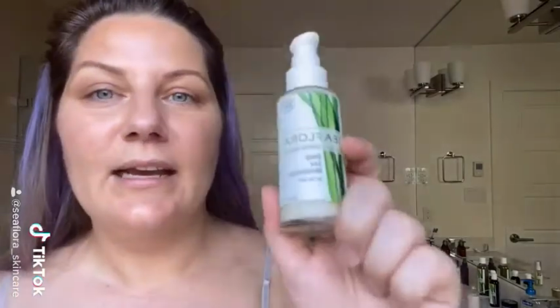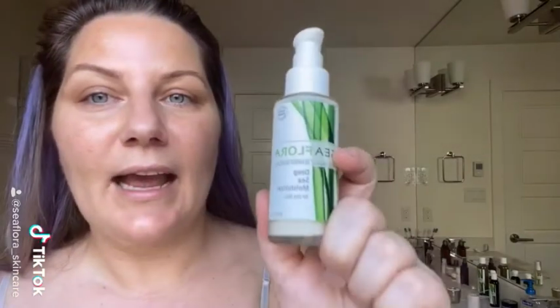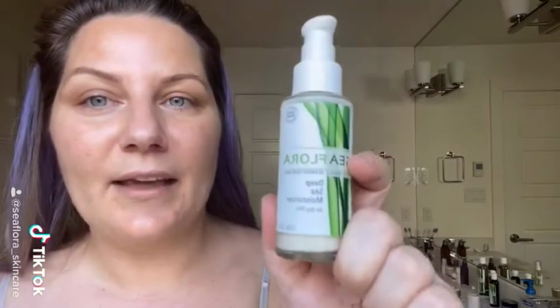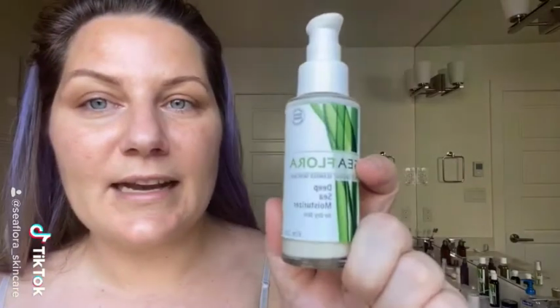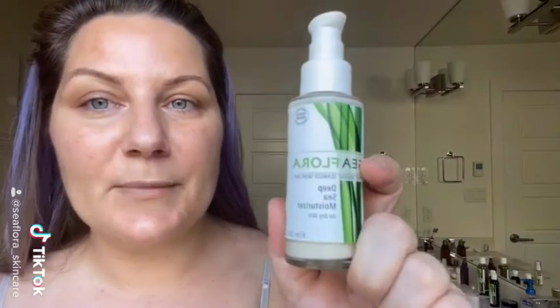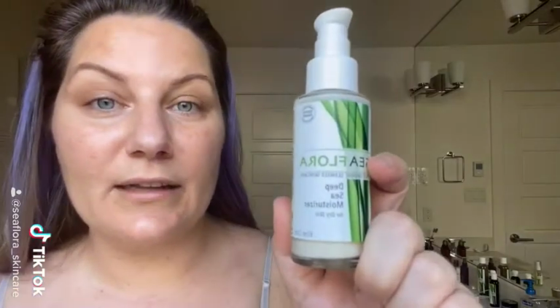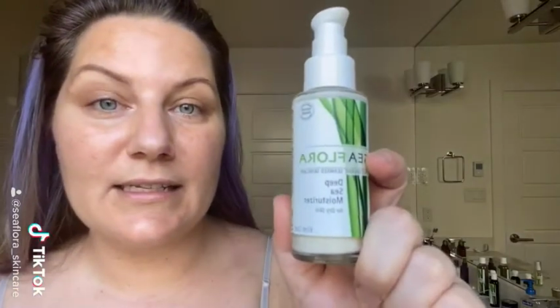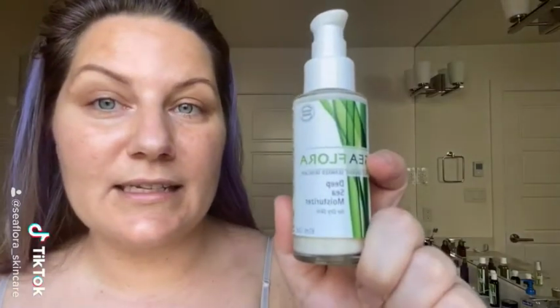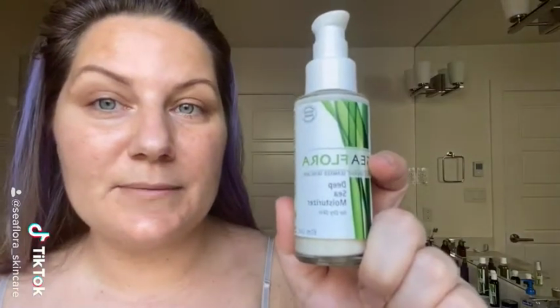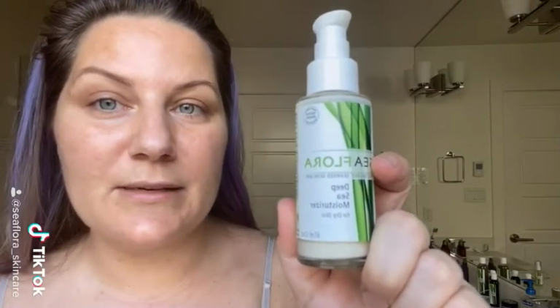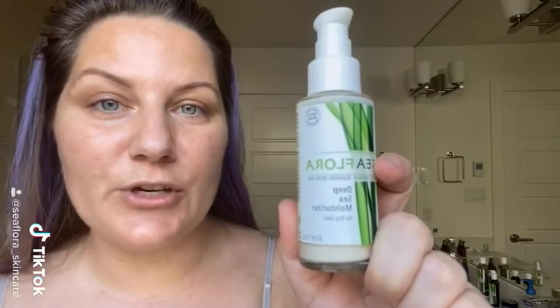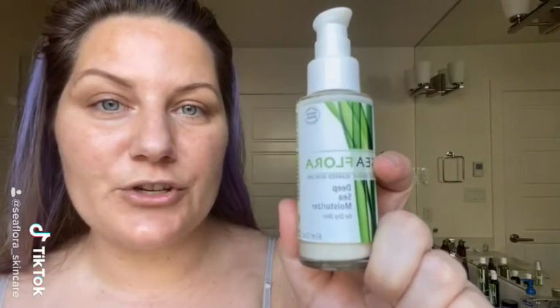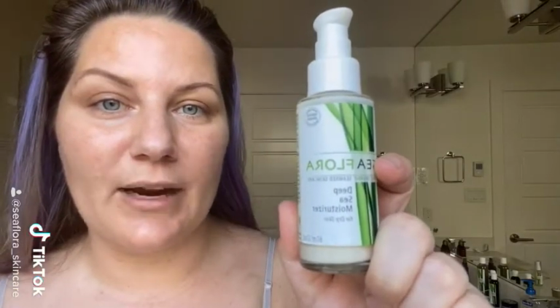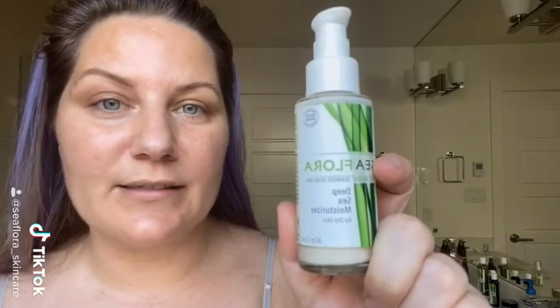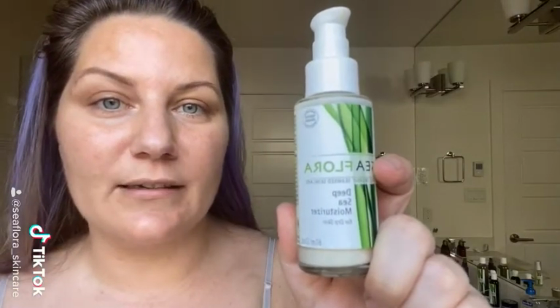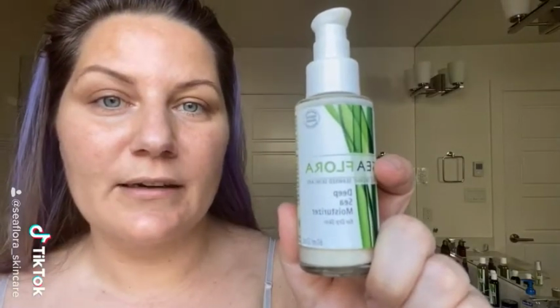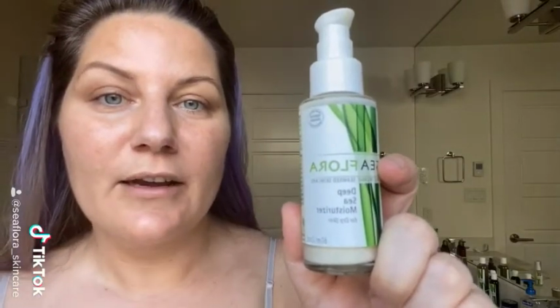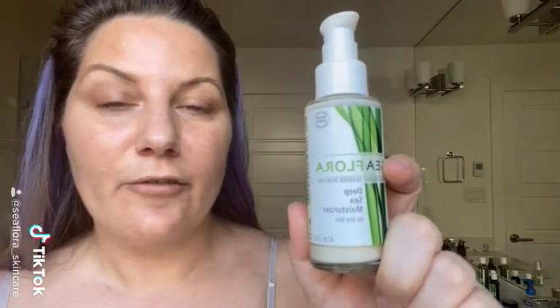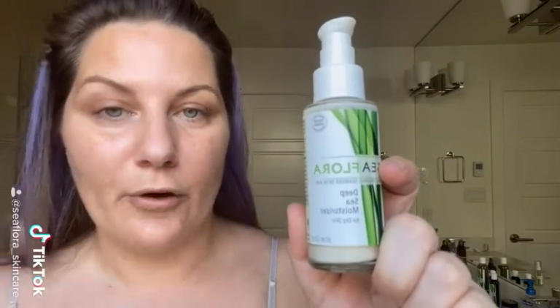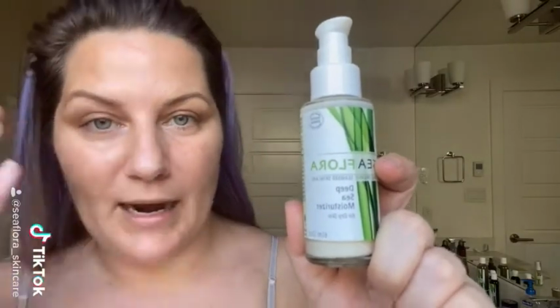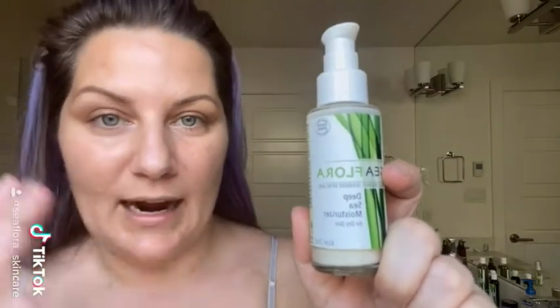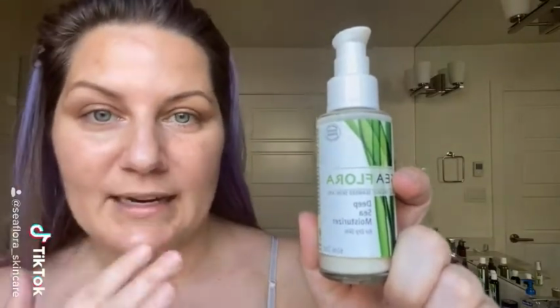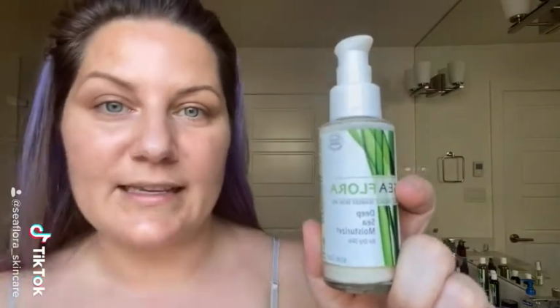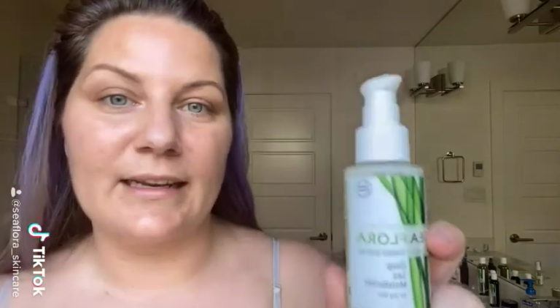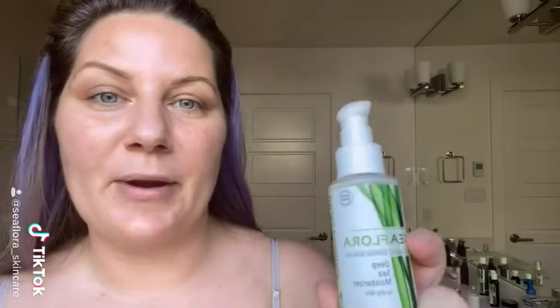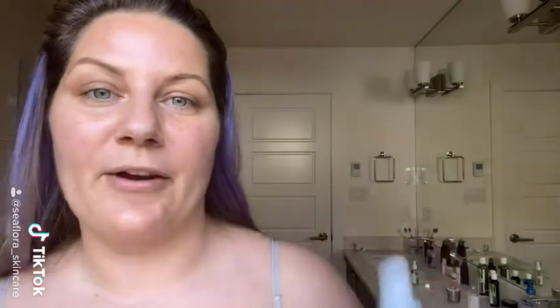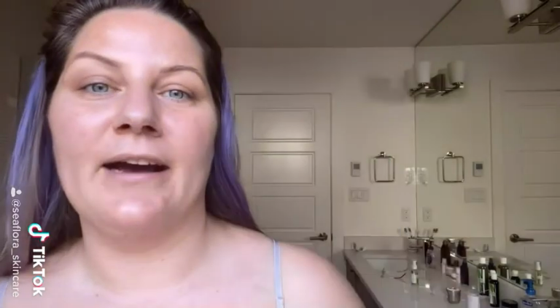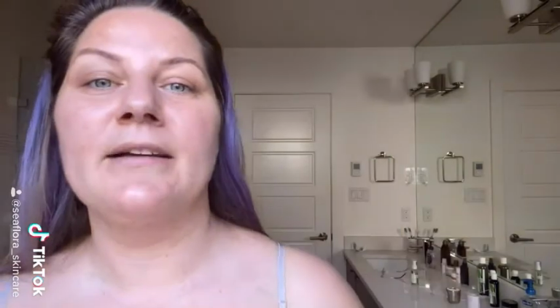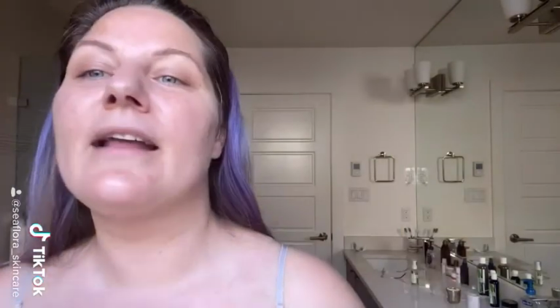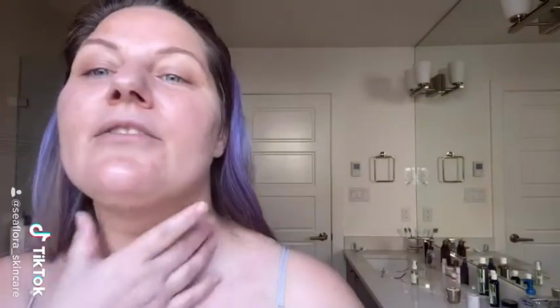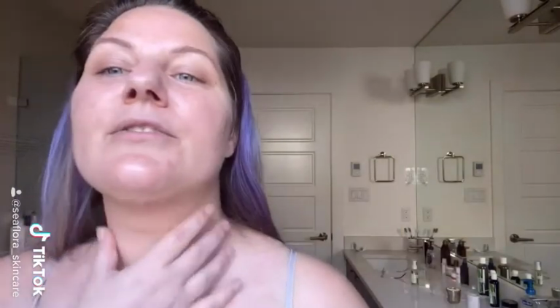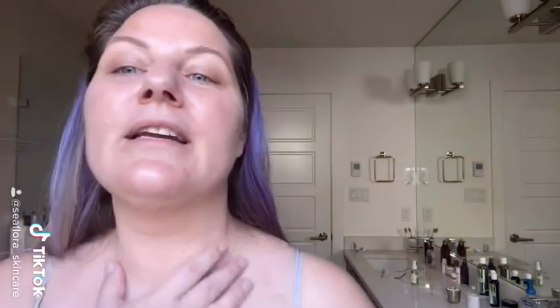And then last but not least, the Deep Sea Moisturizer for my eyes and lip area and also here.